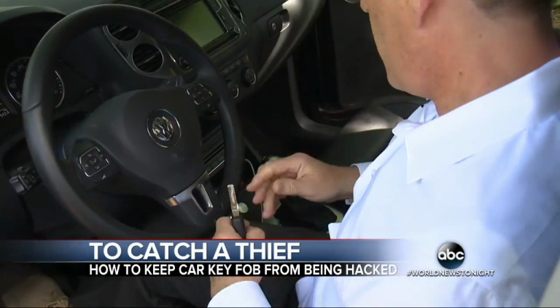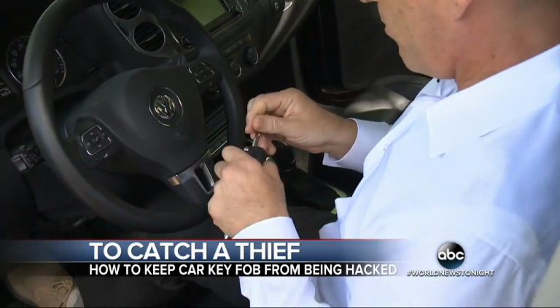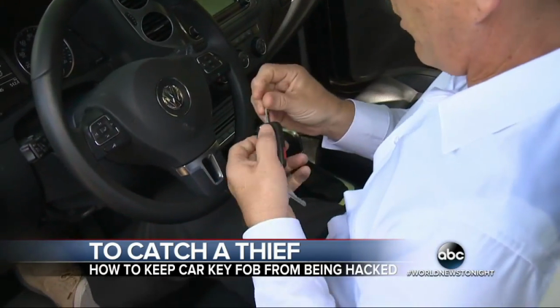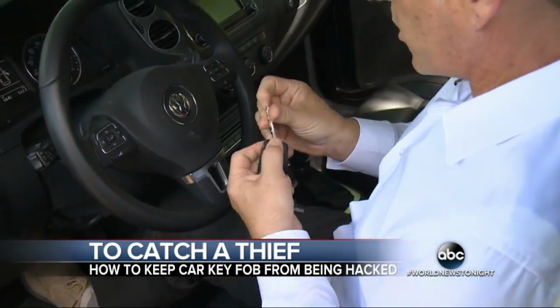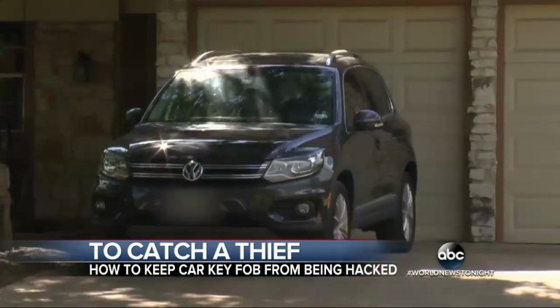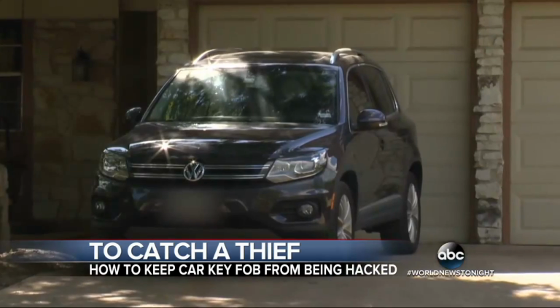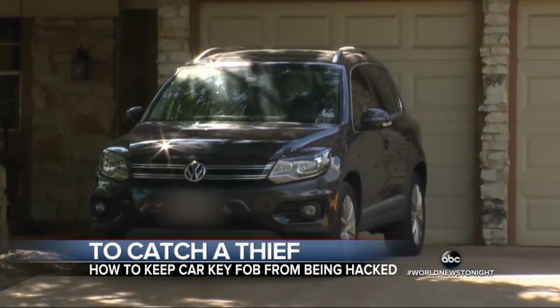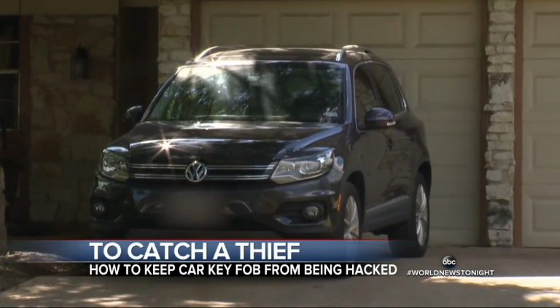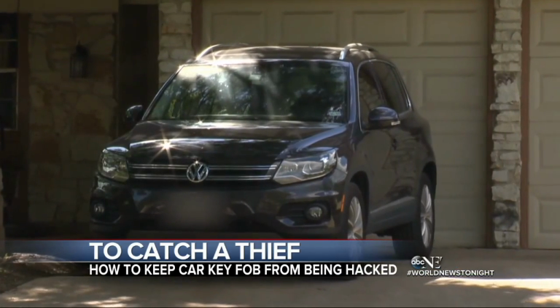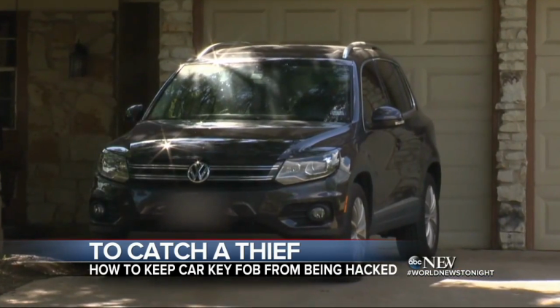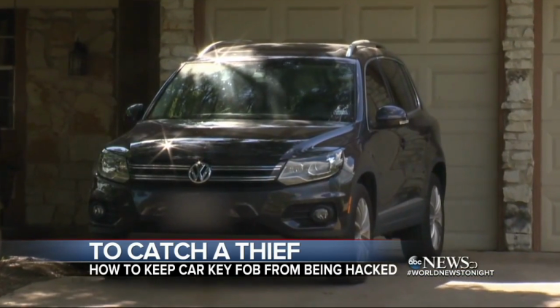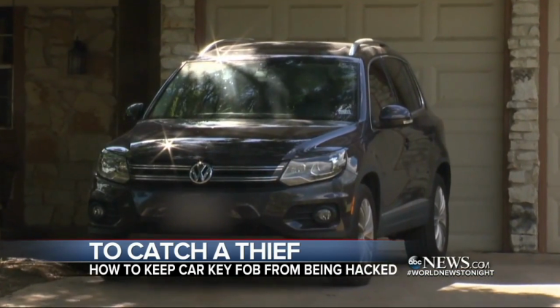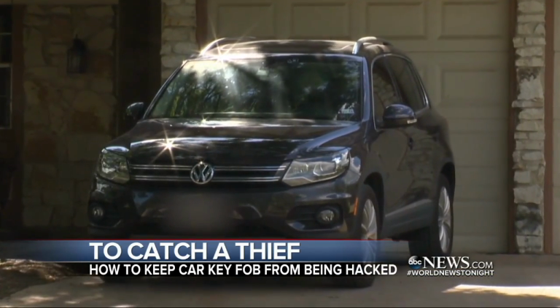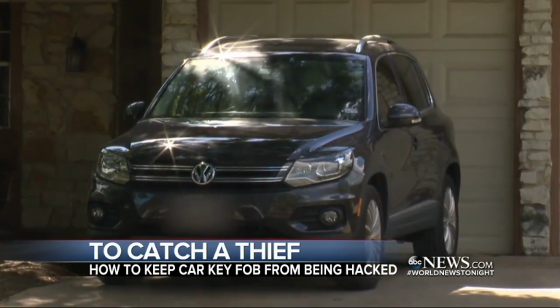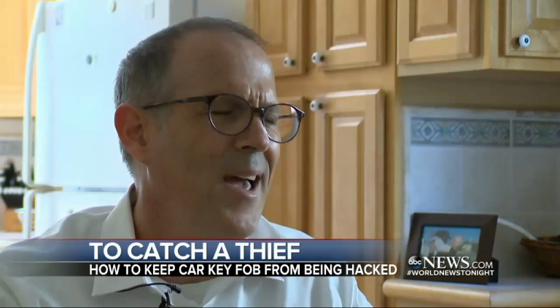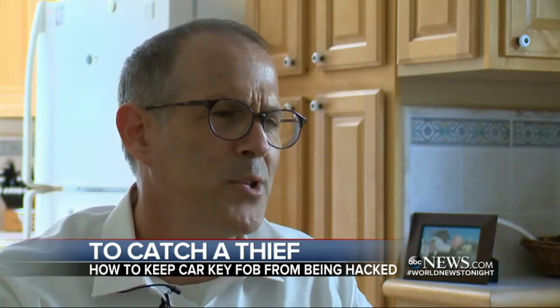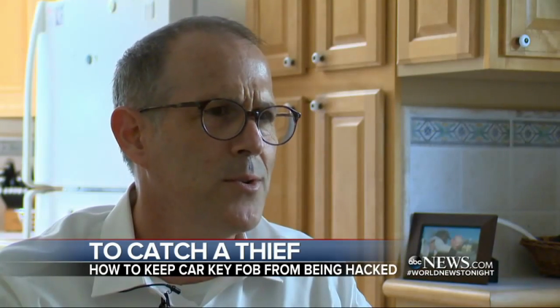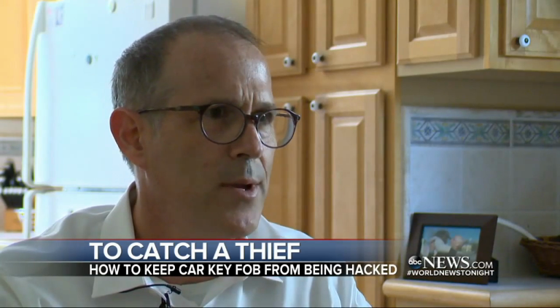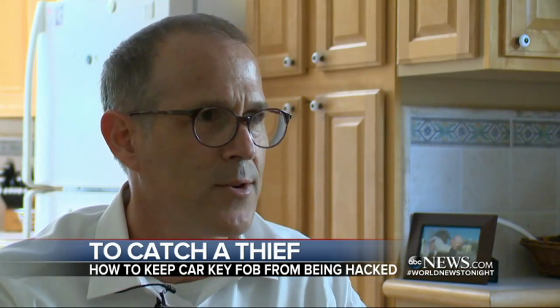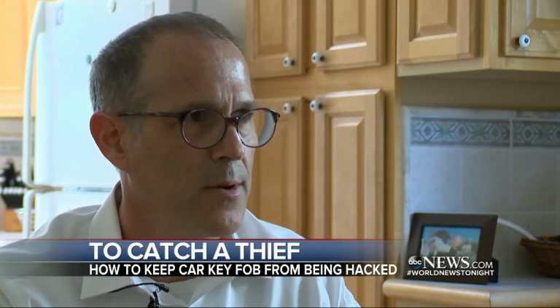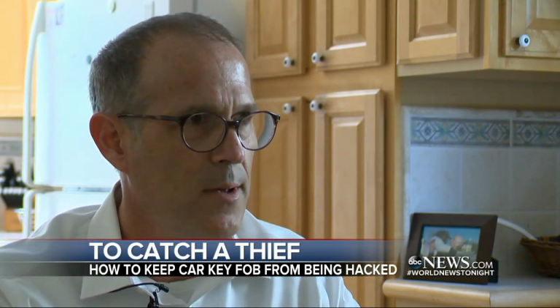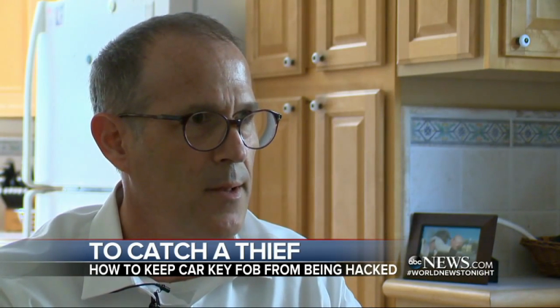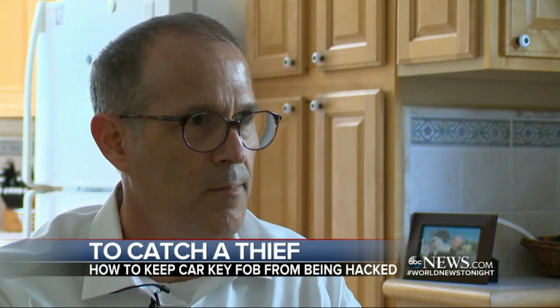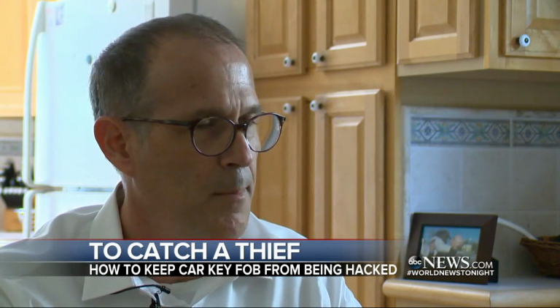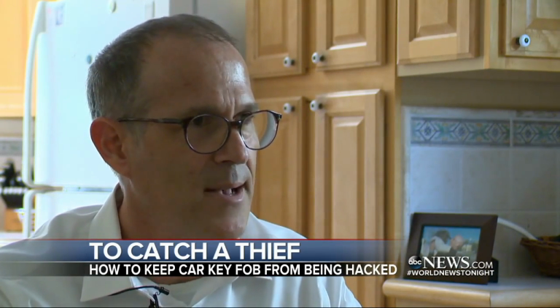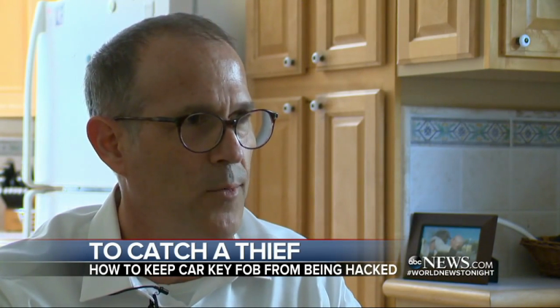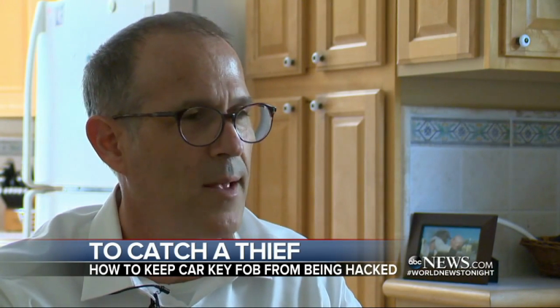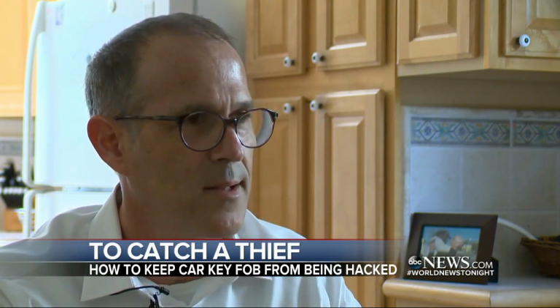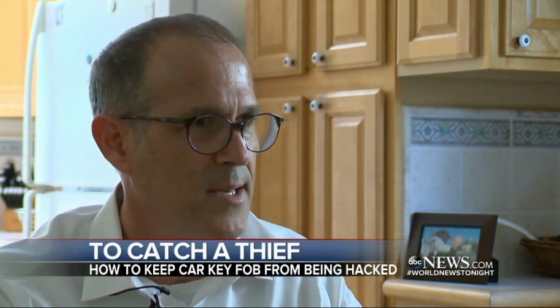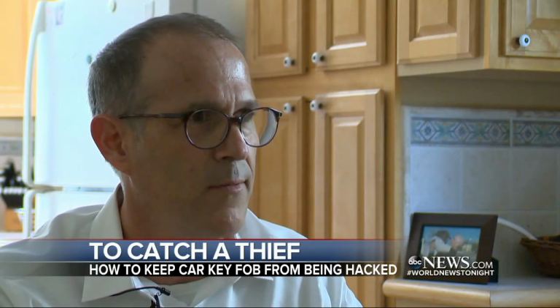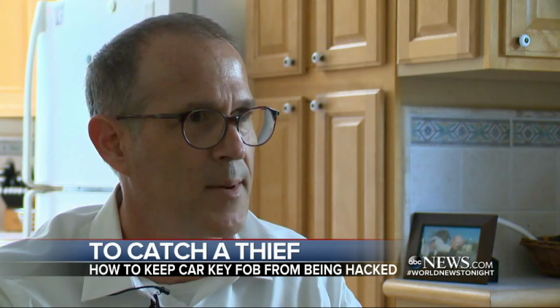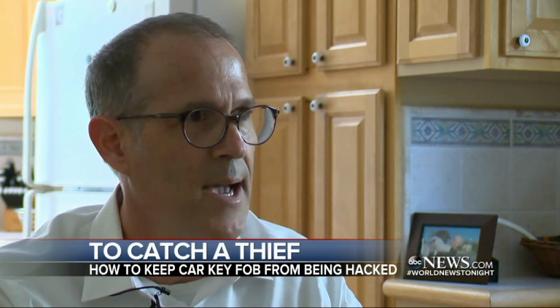Steve Myers says his Volkswagen was stolen from his driveway. He put two and two together and realized that it was a key fob attack.